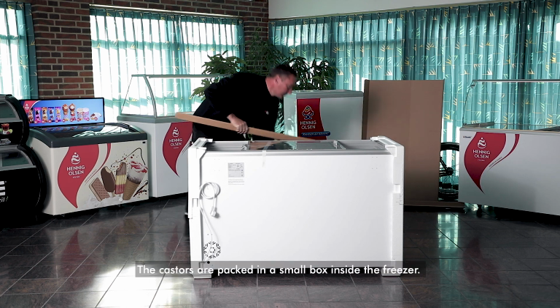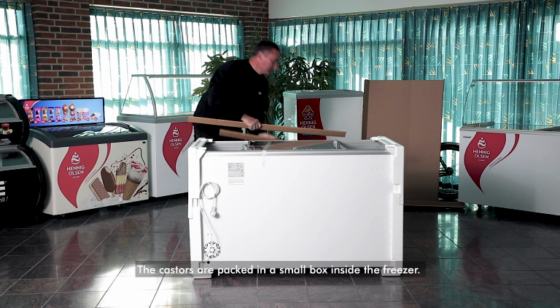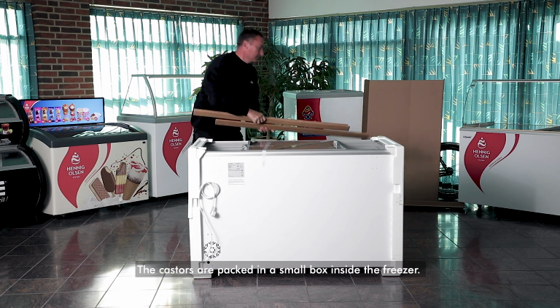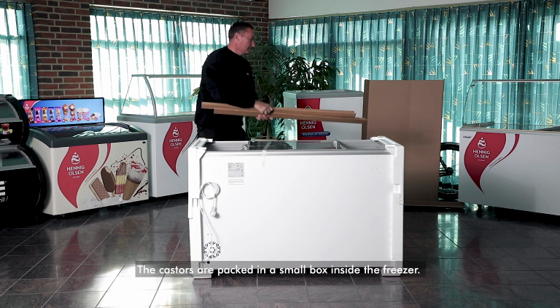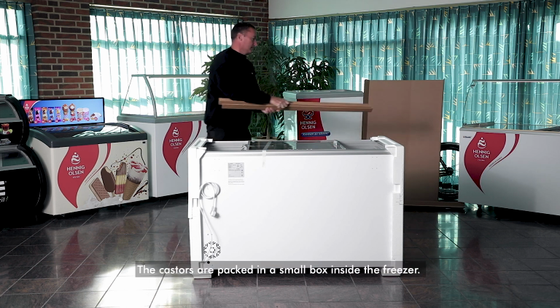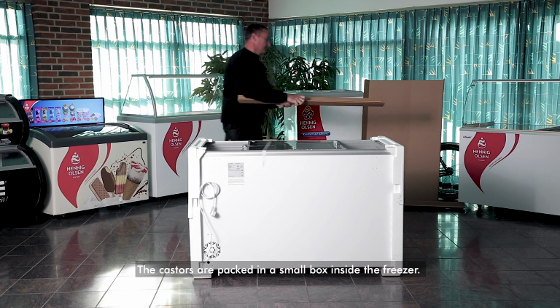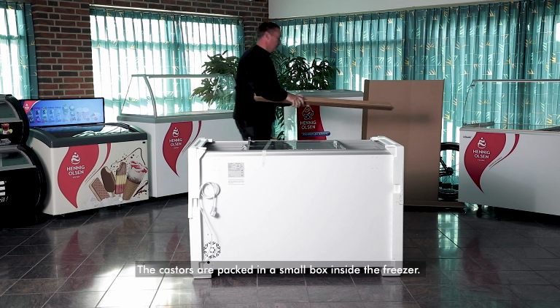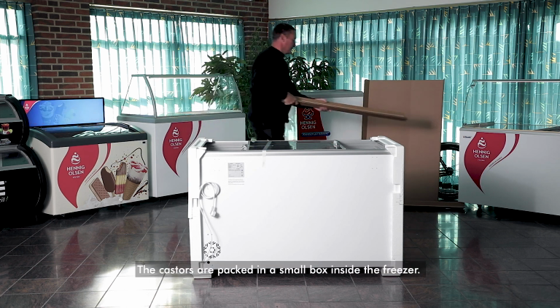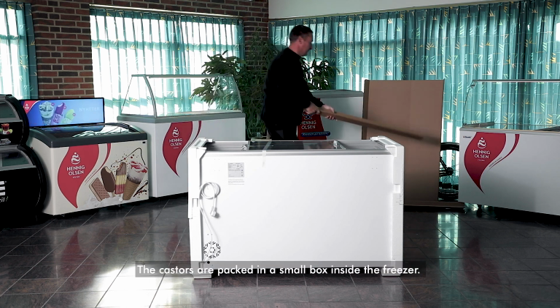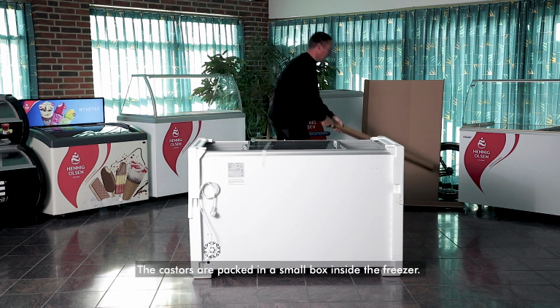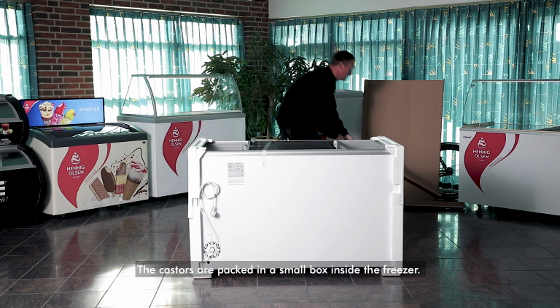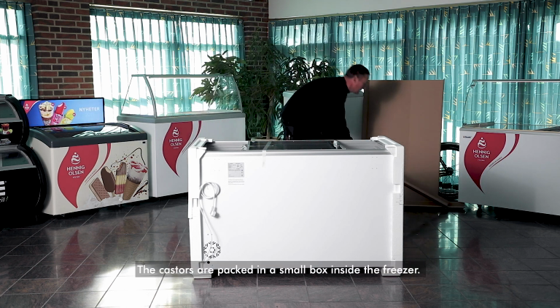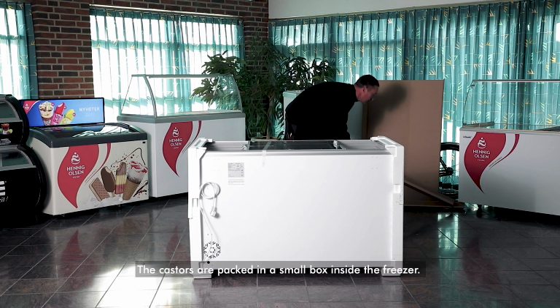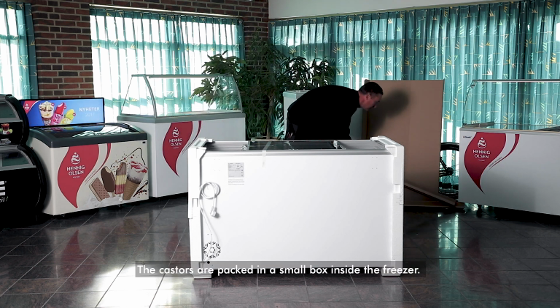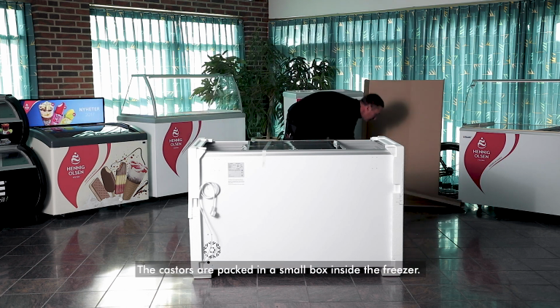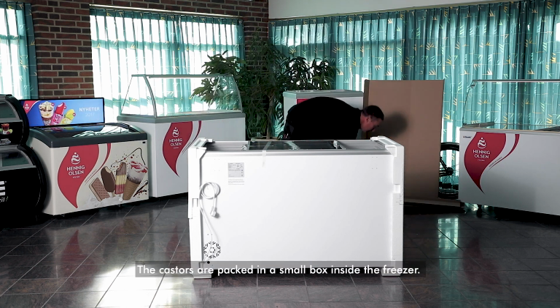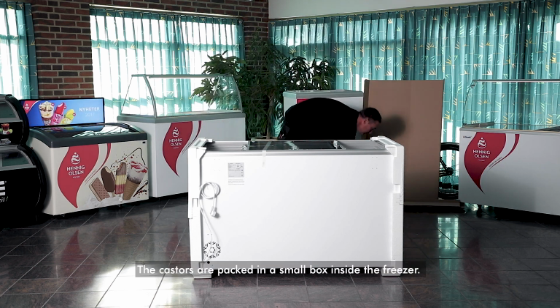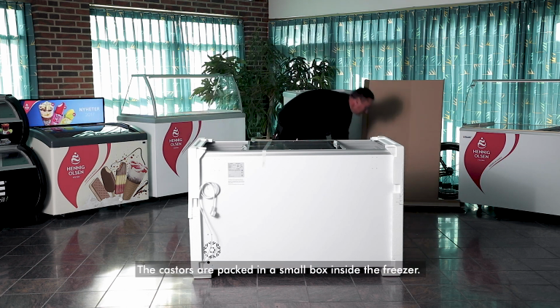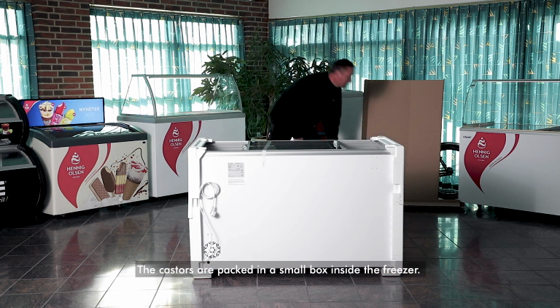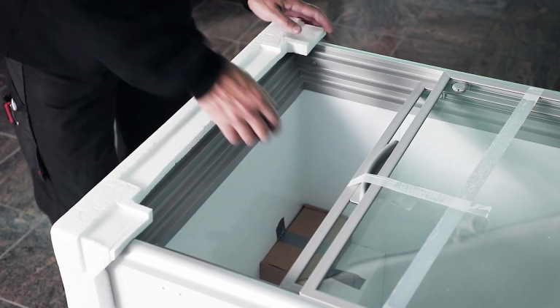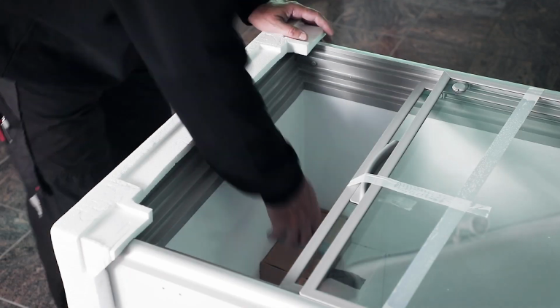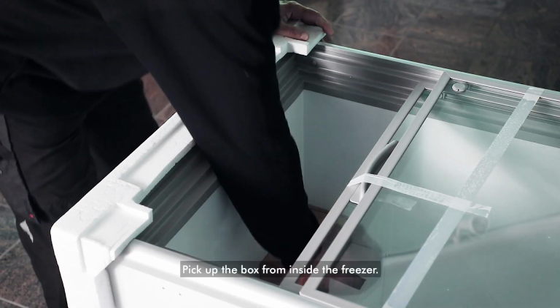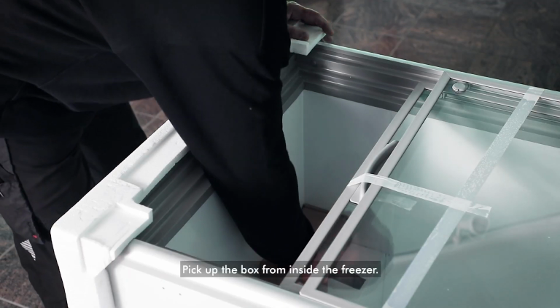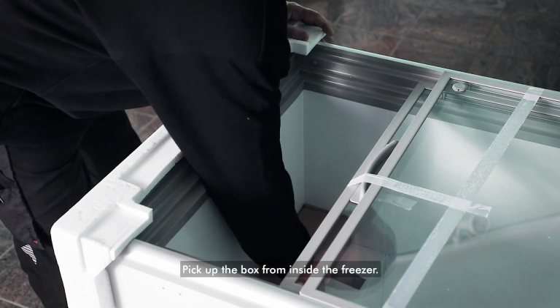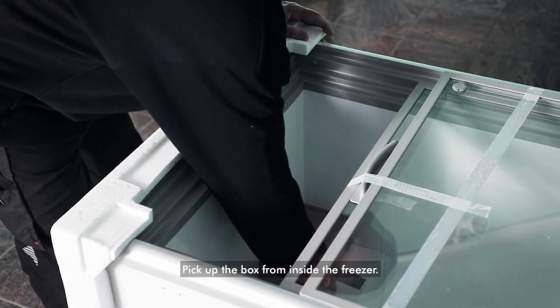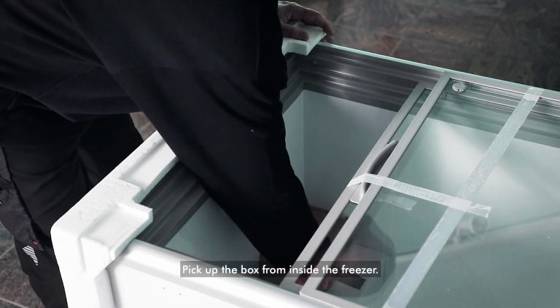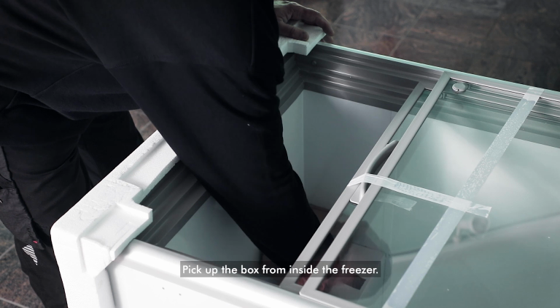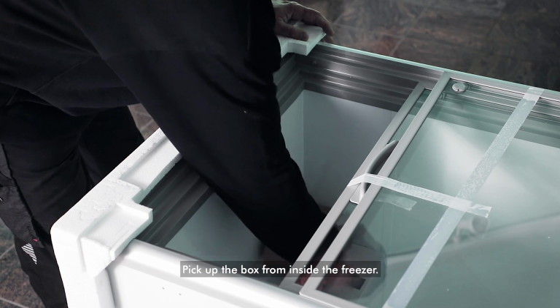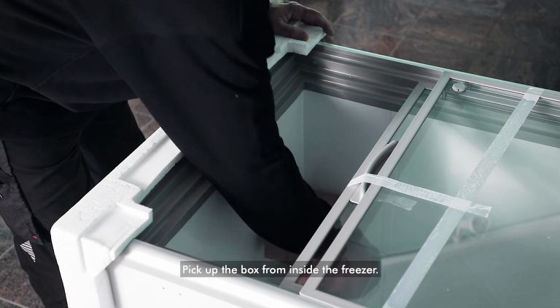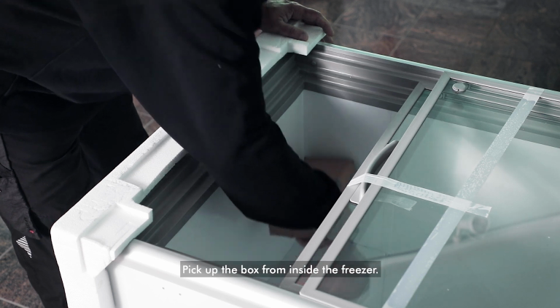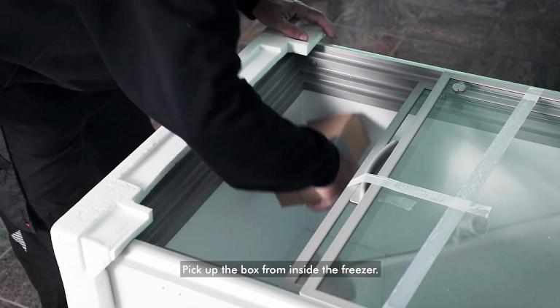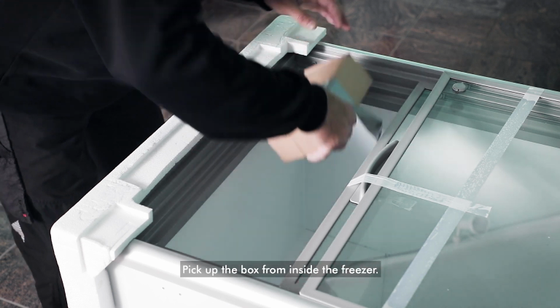The casters are packed in a small box inside the freezer. Pick up the box from inside the freezer.